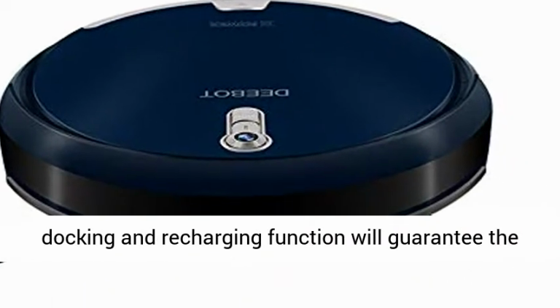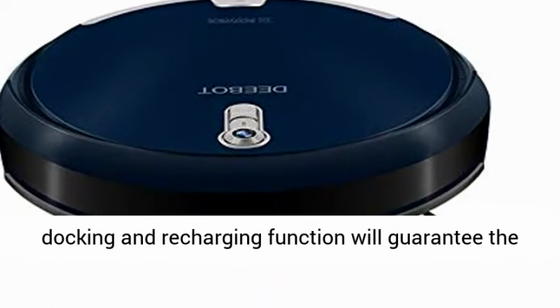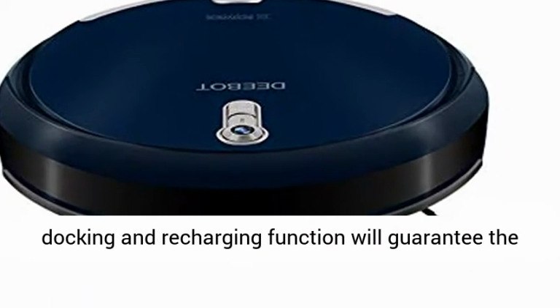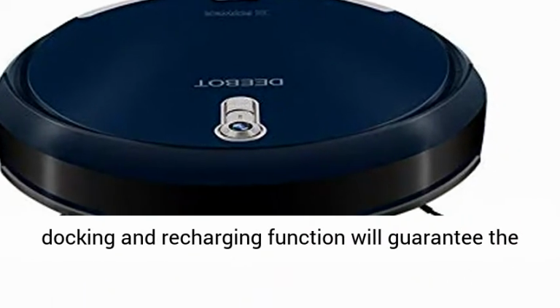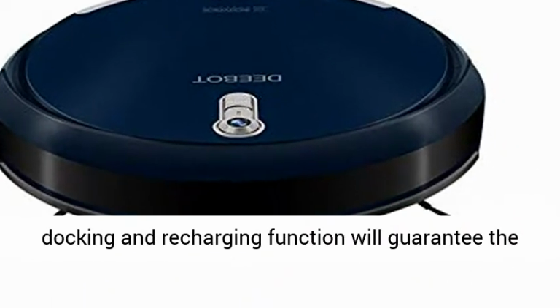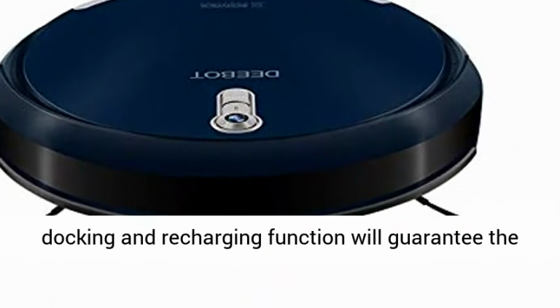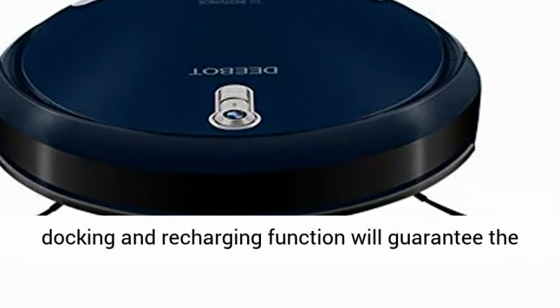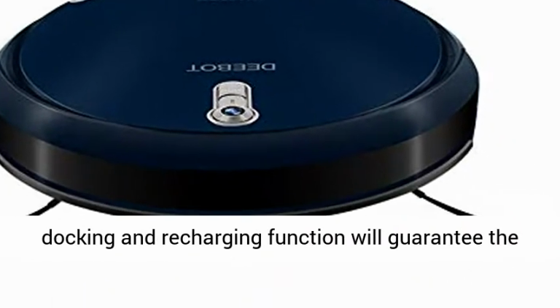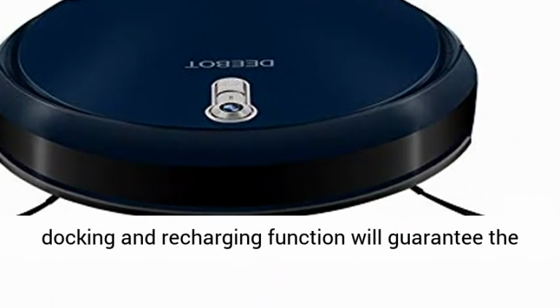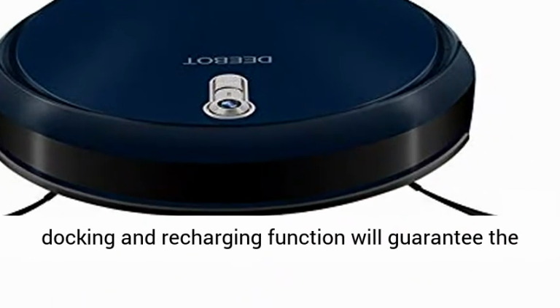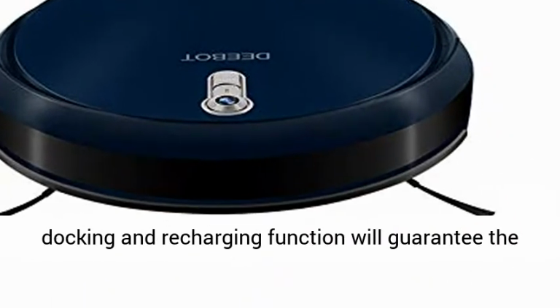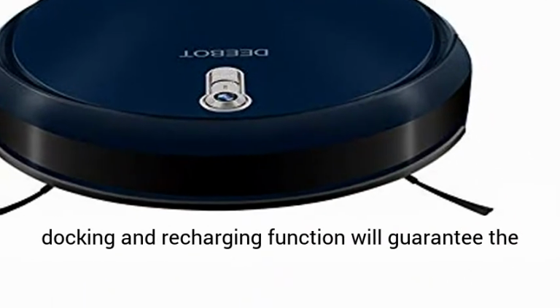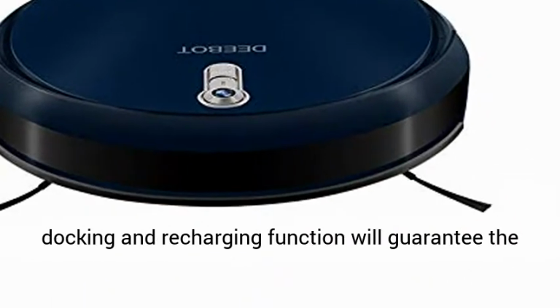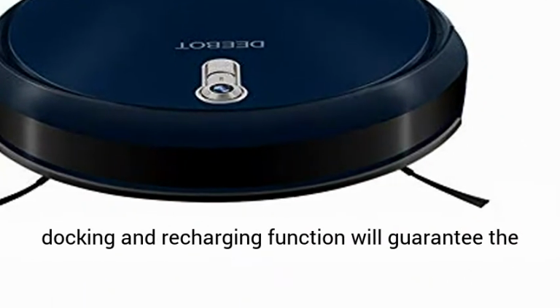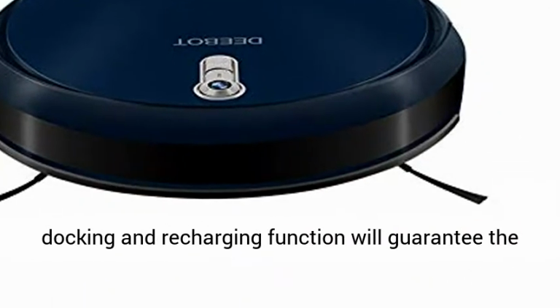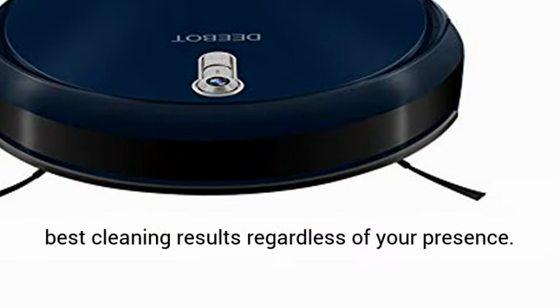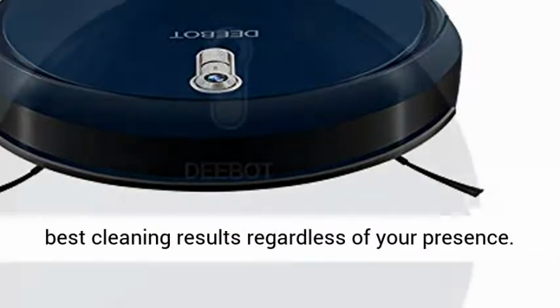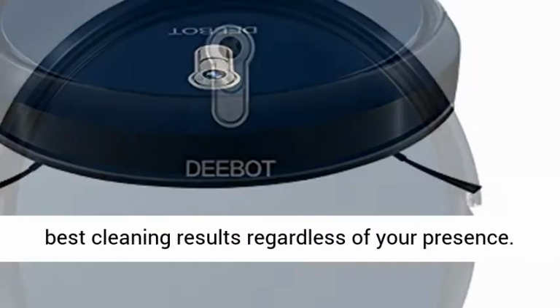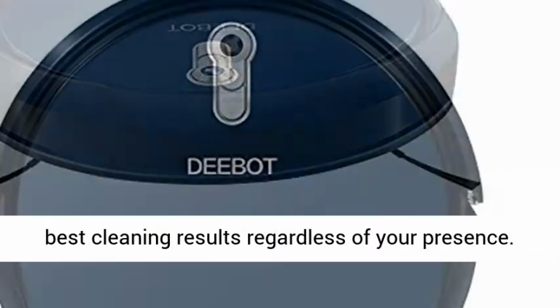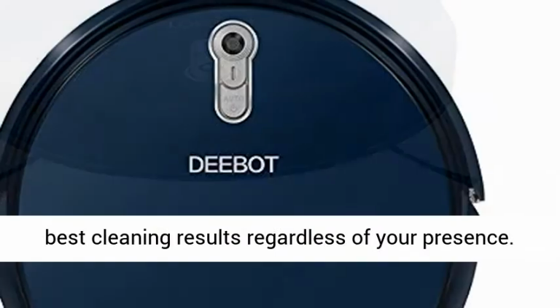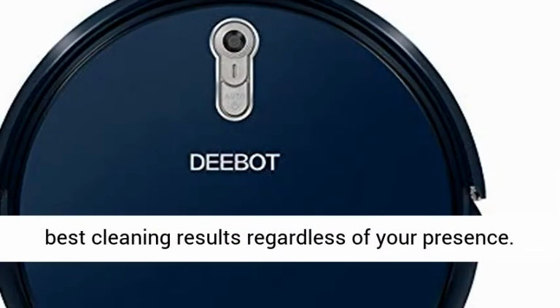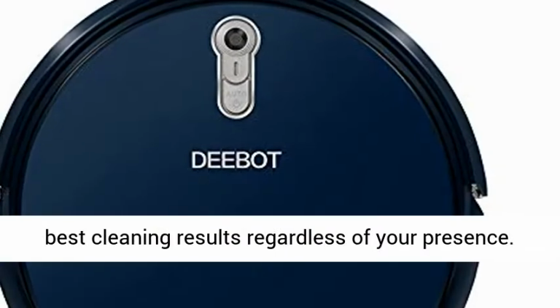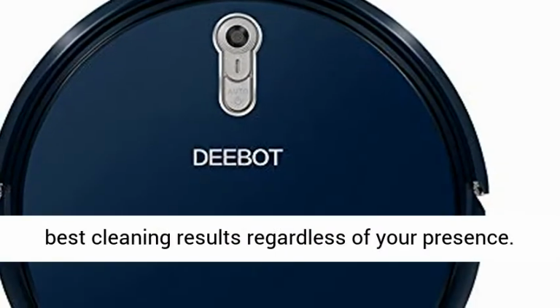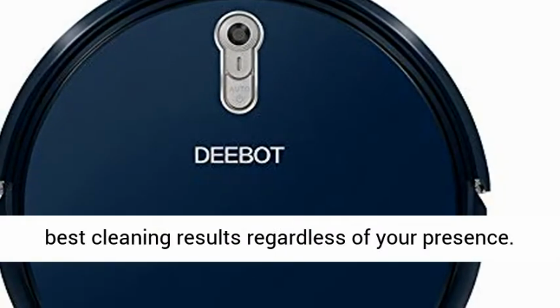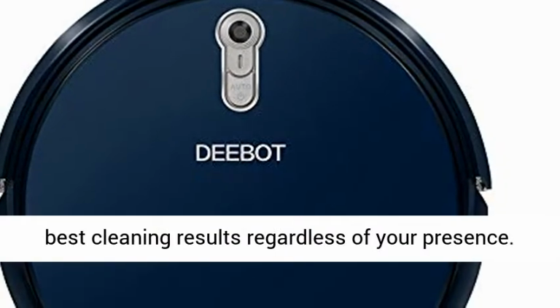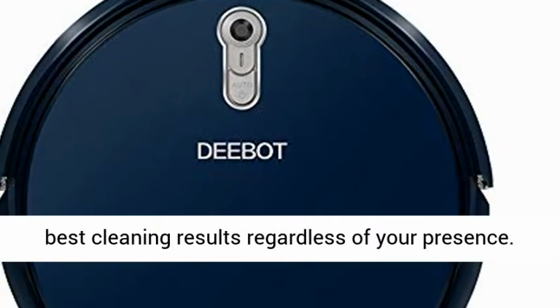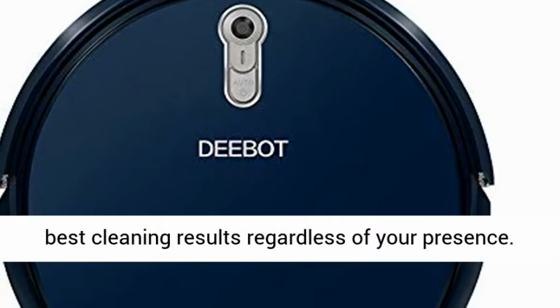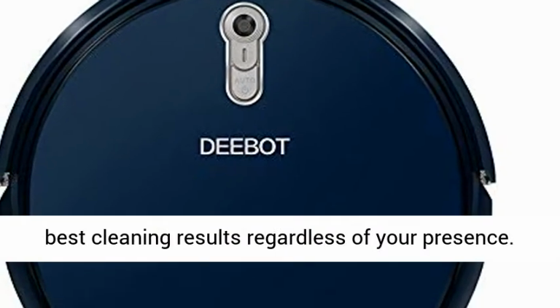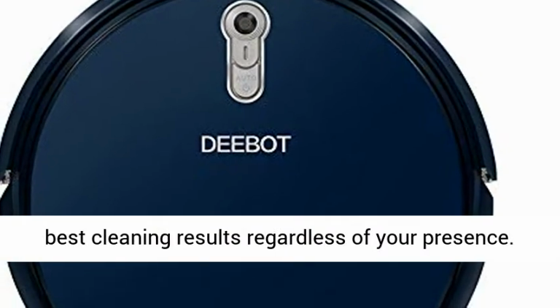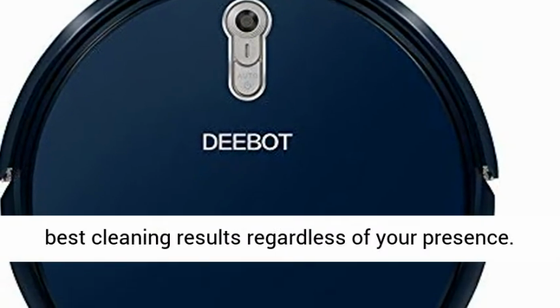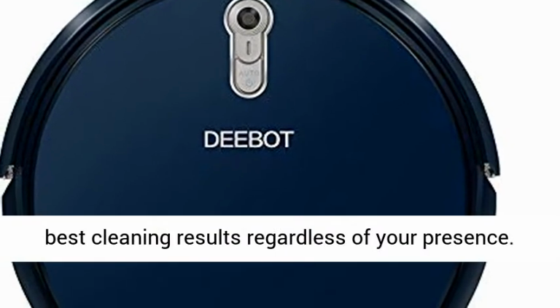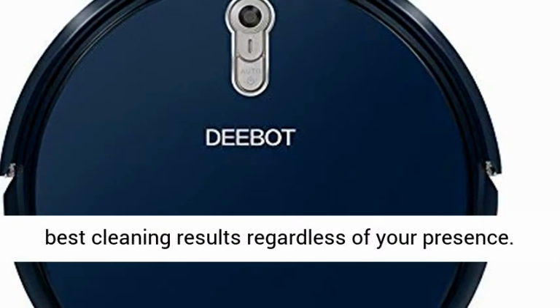Automatic docking and recharging function will guarantee the best cleaning results regardless of your presence.